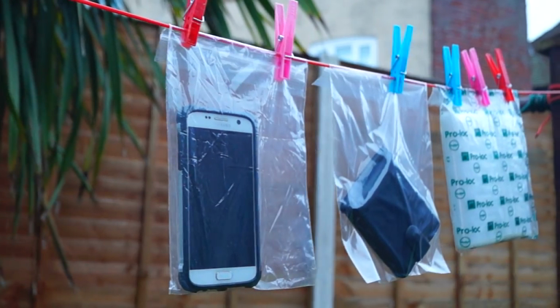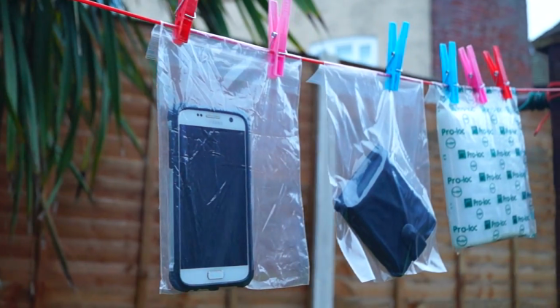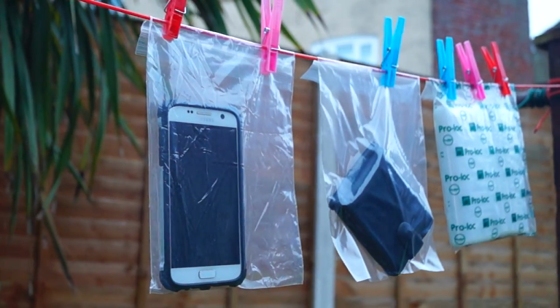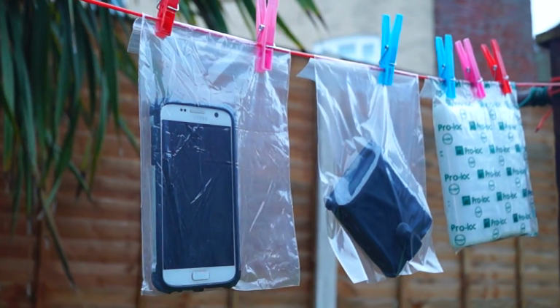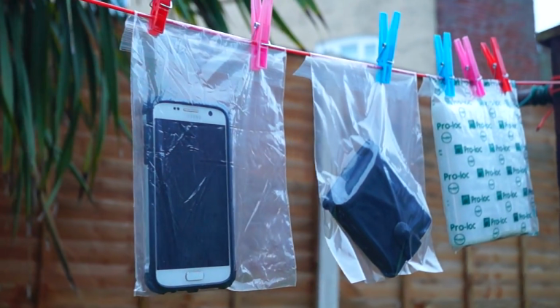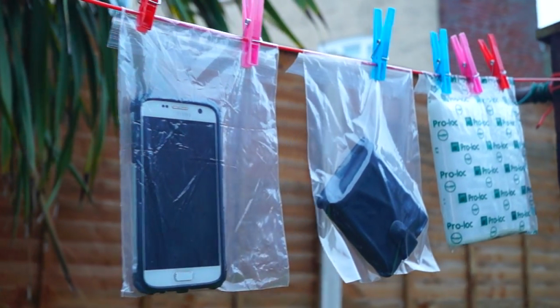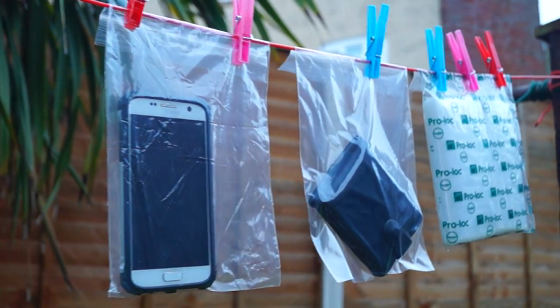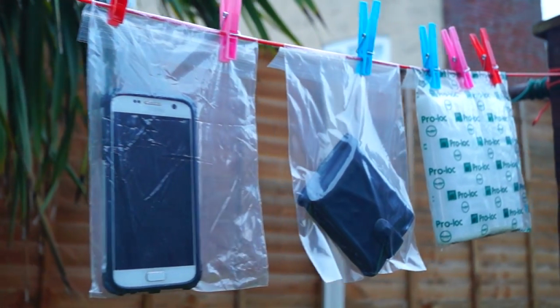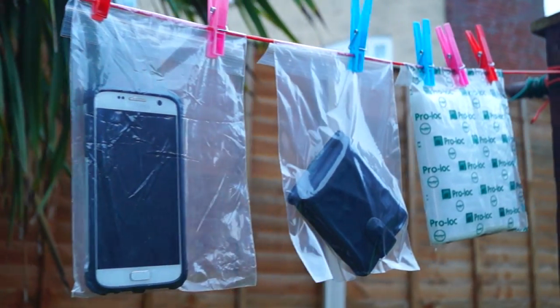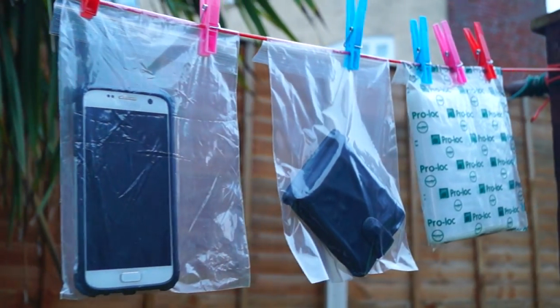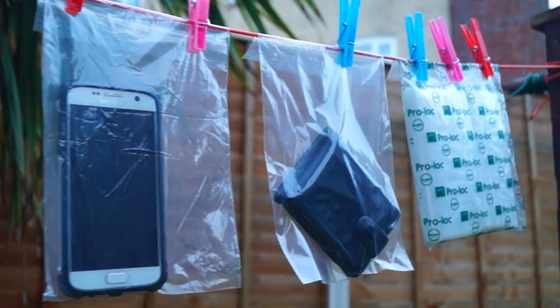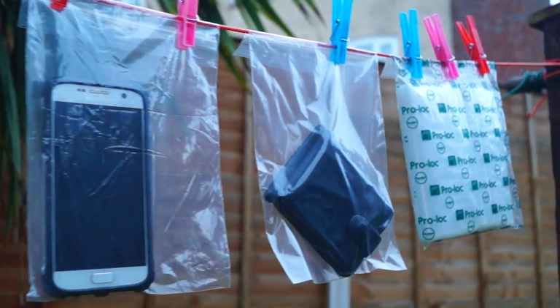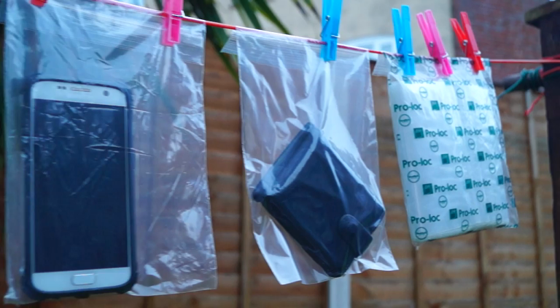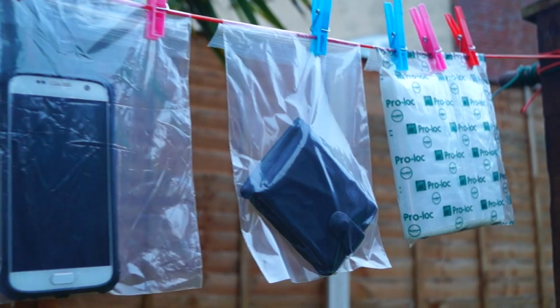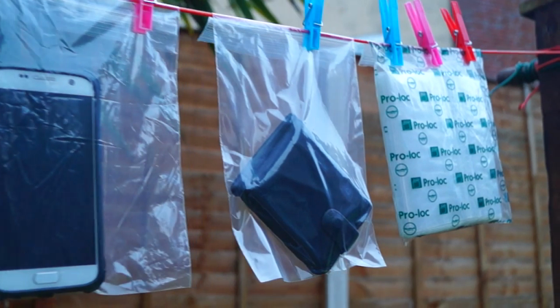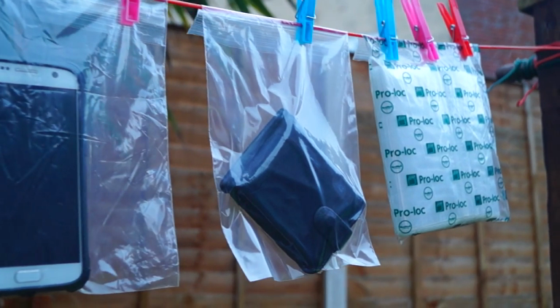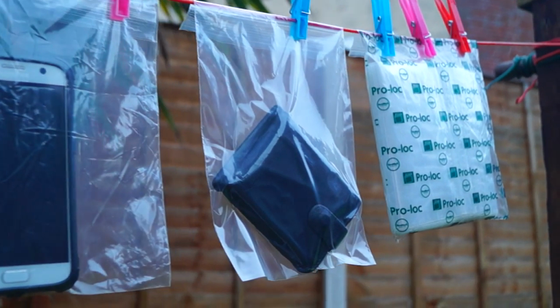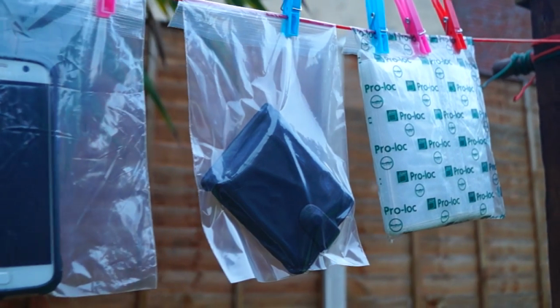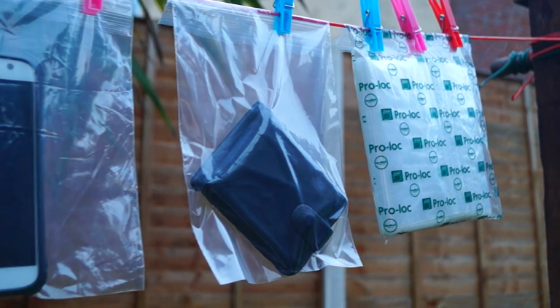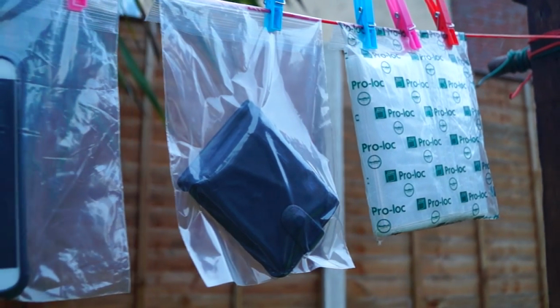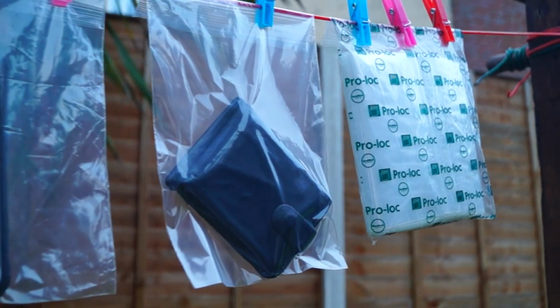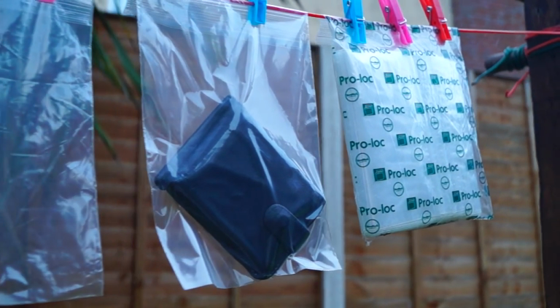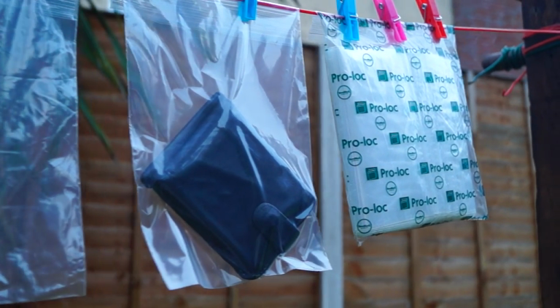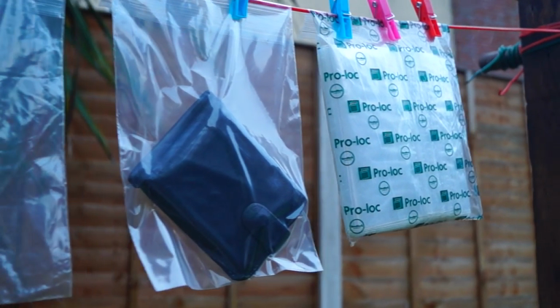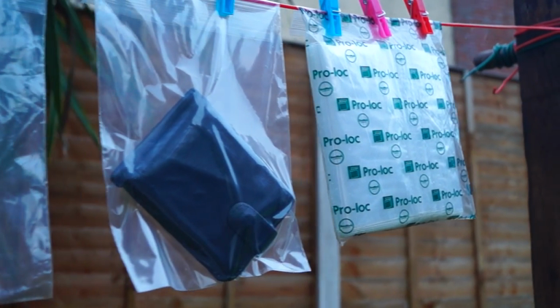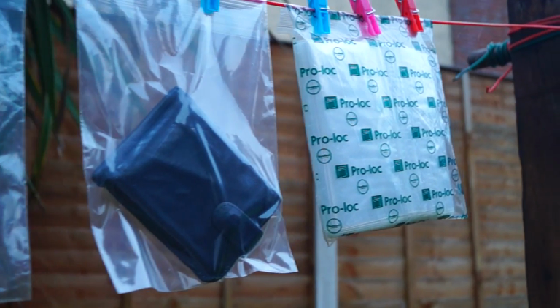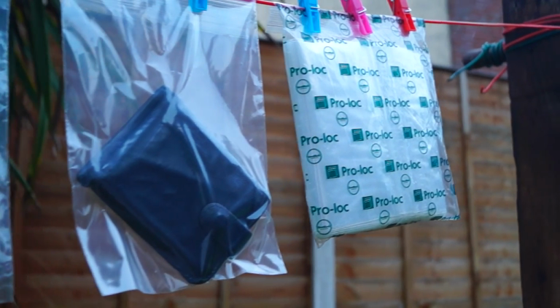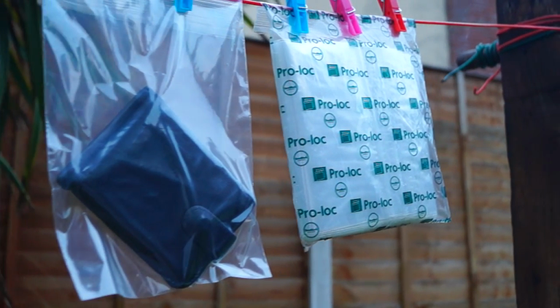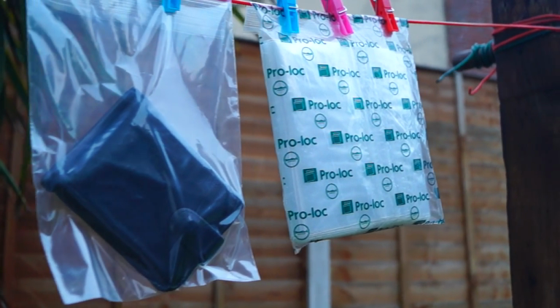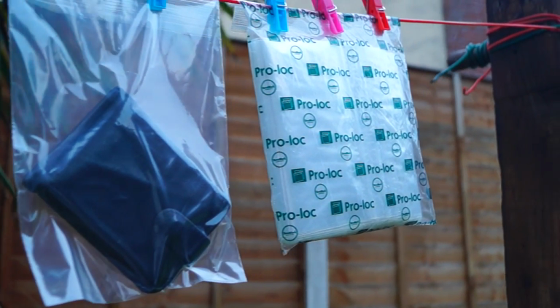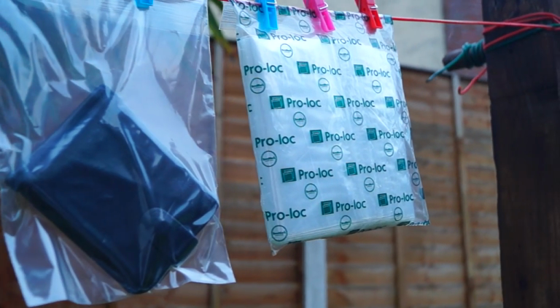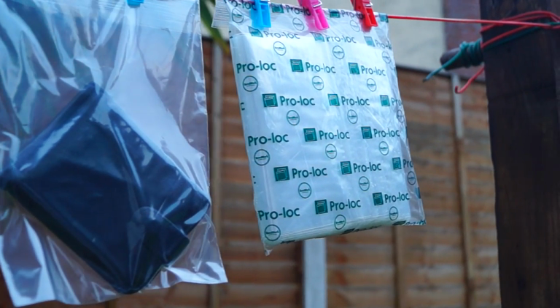Carrying Ziploc bags with you will allow you to waterproof anything valuable that you're carrying. Always a great thing to carry.